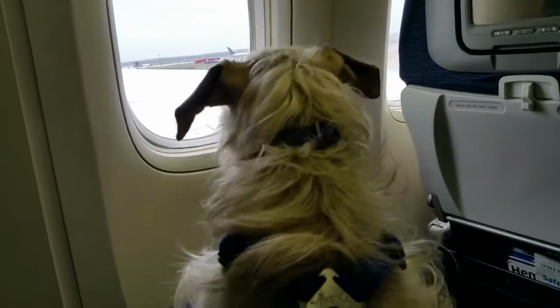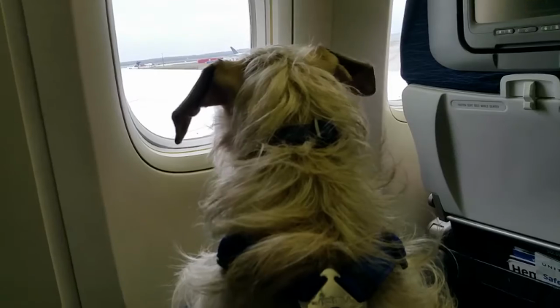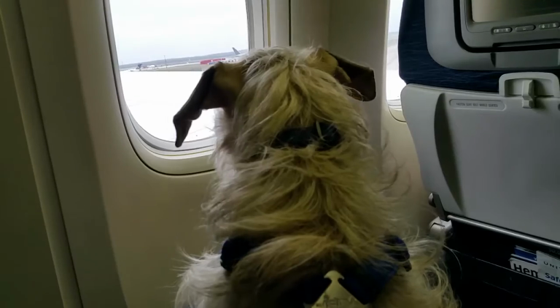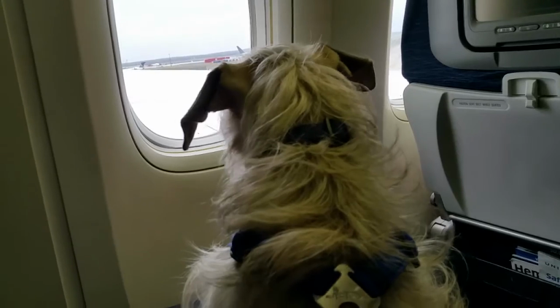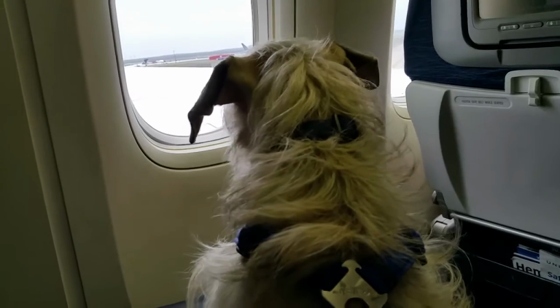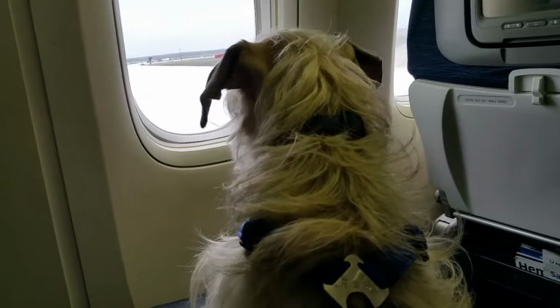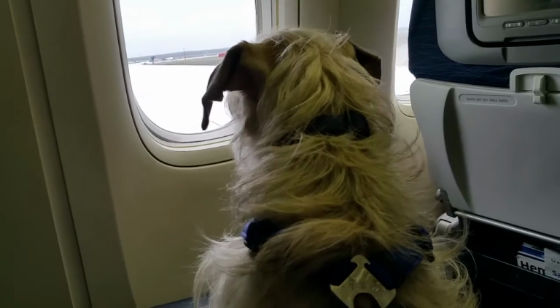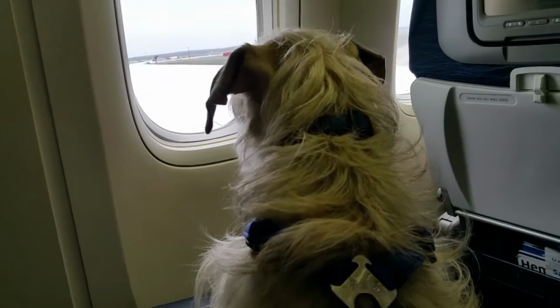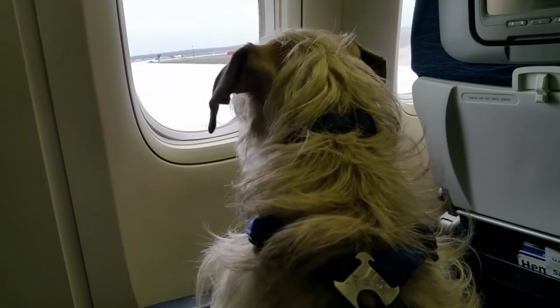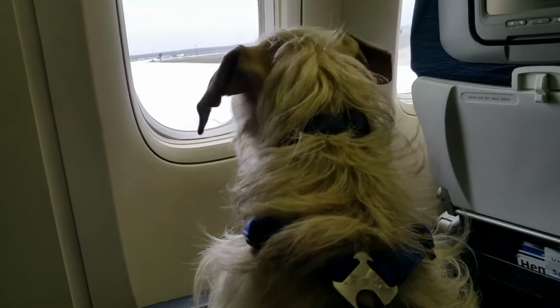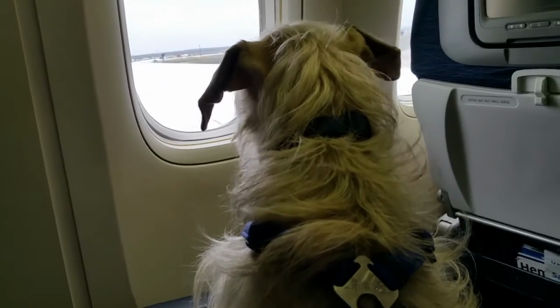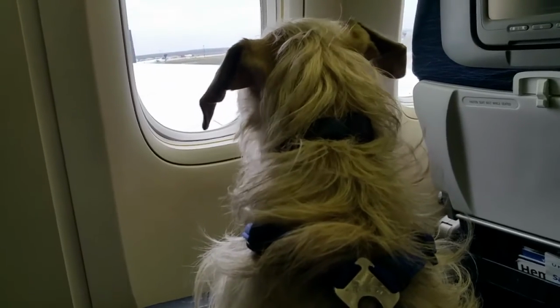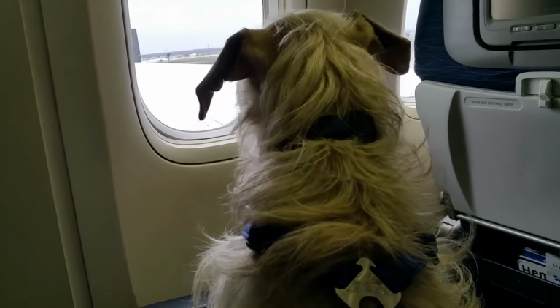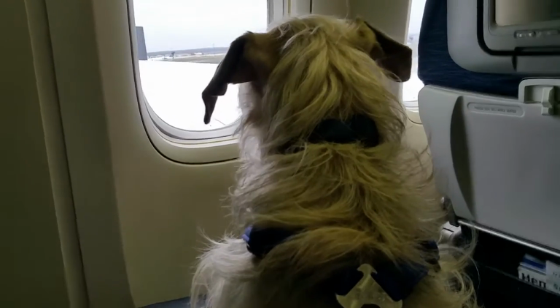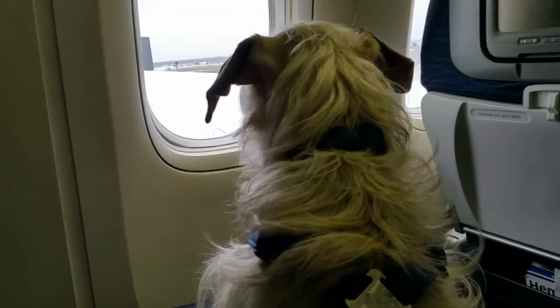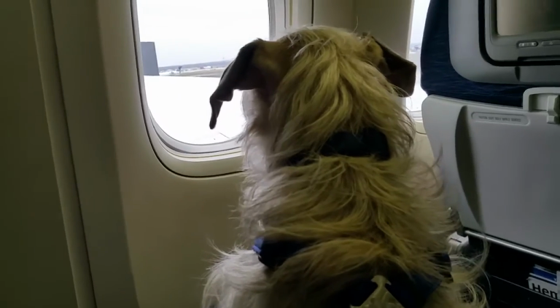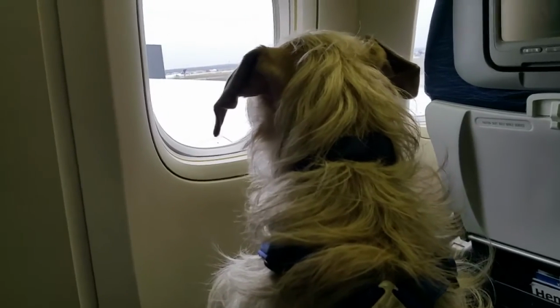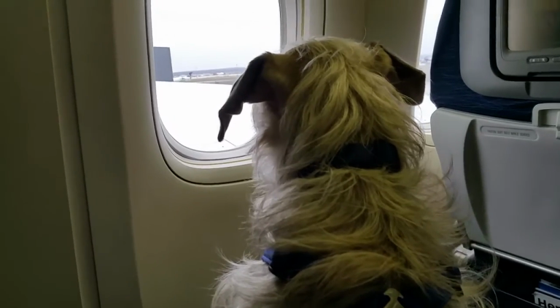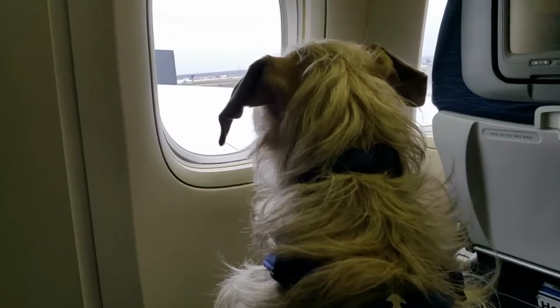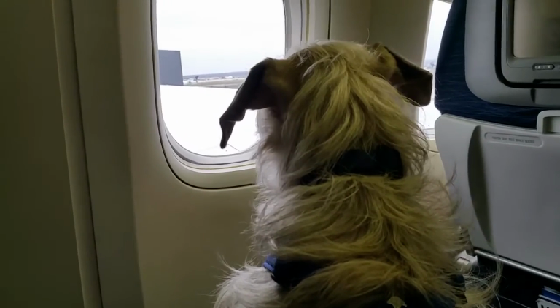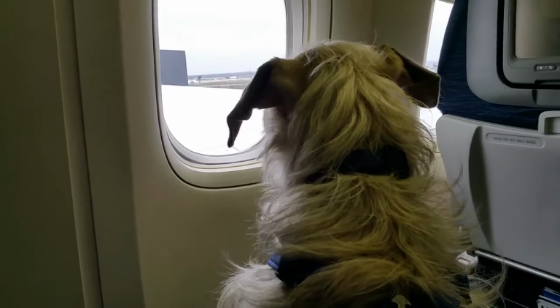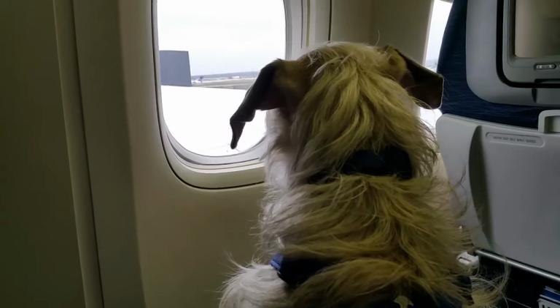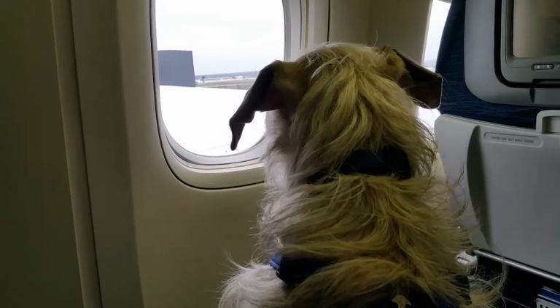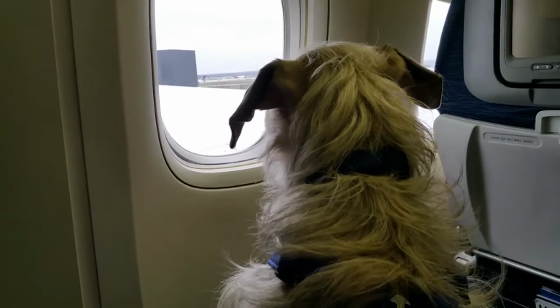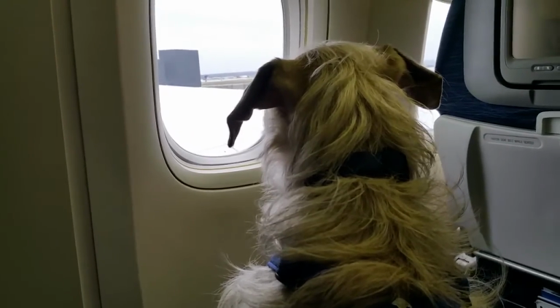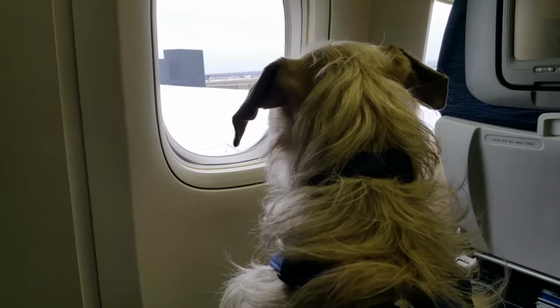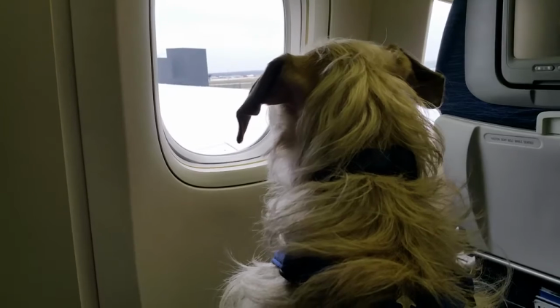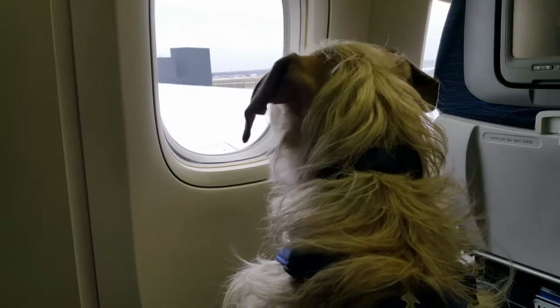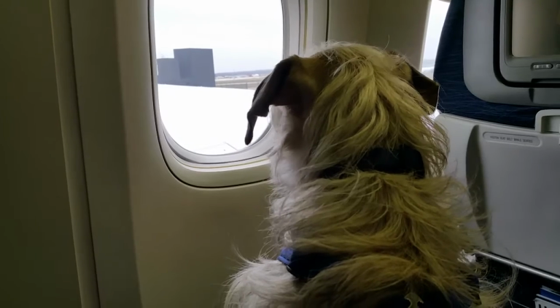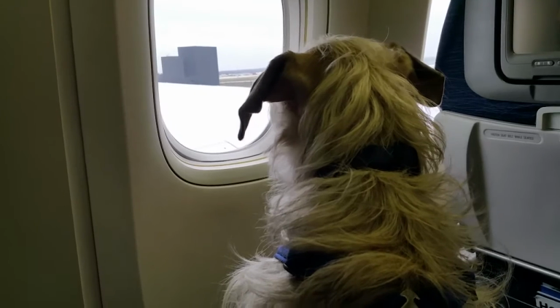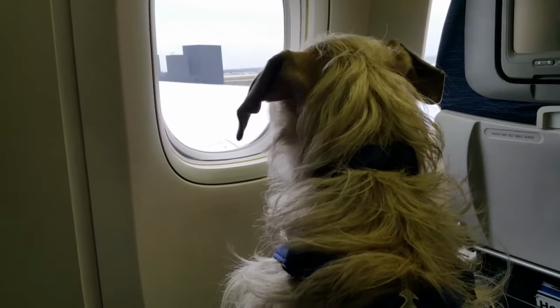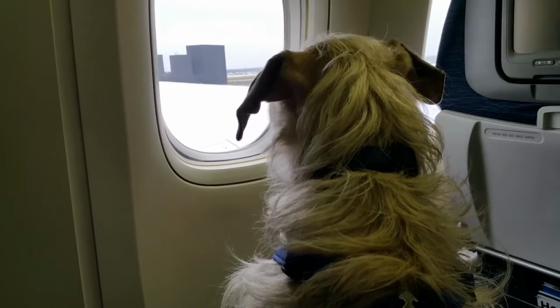Slip it over your head, wrap the belt around your waist, and secure it to the buckle in front. Pull to loosen or tighten.